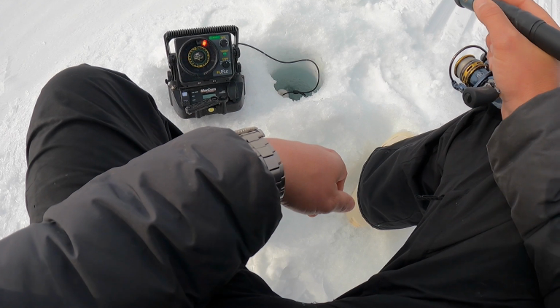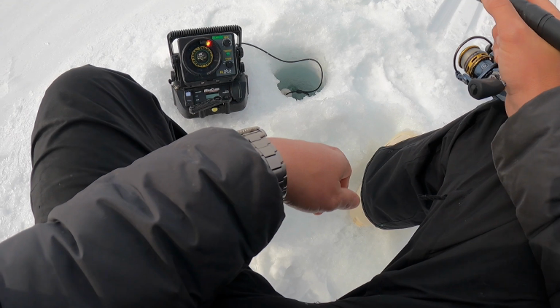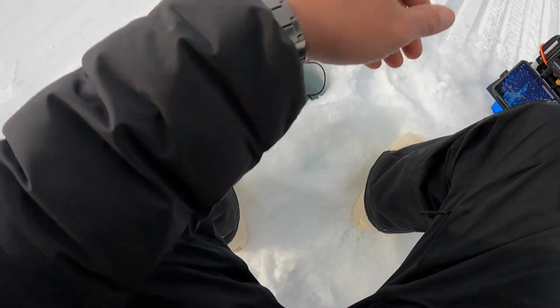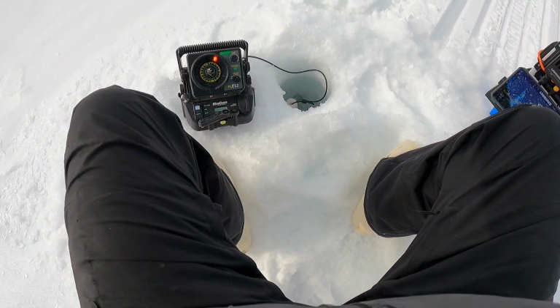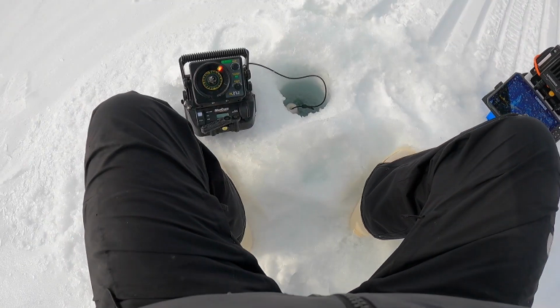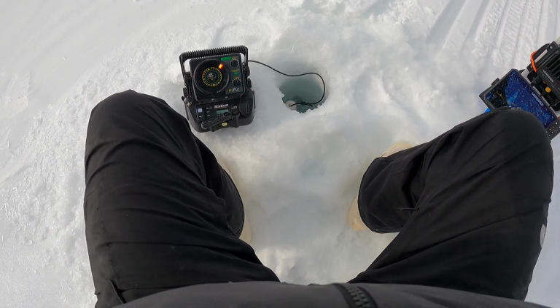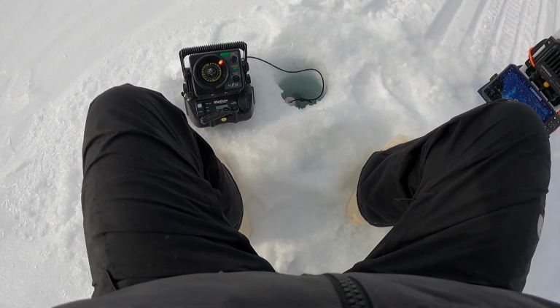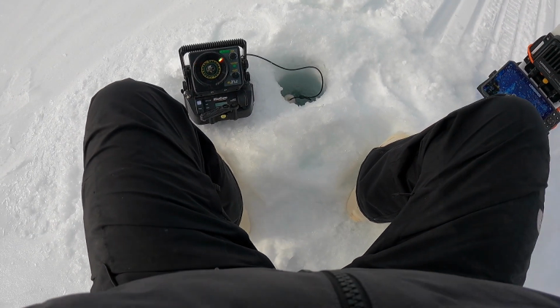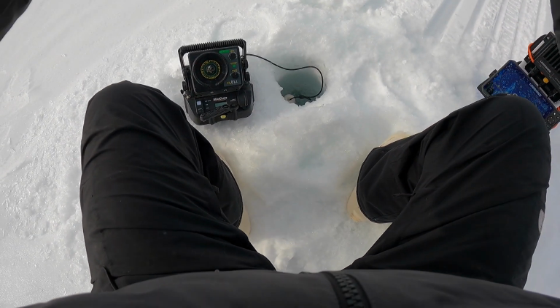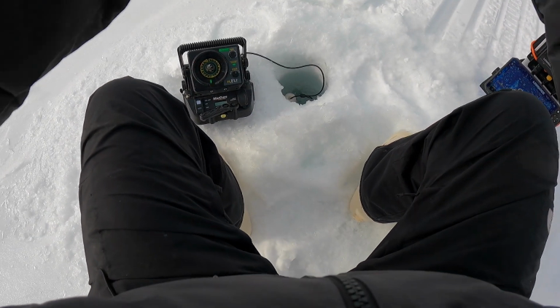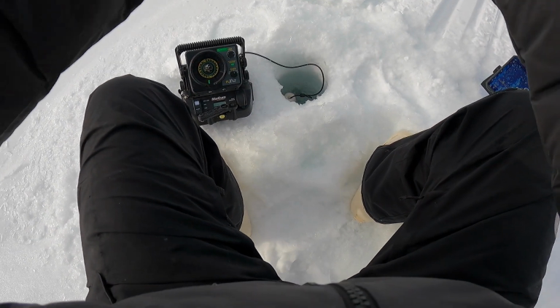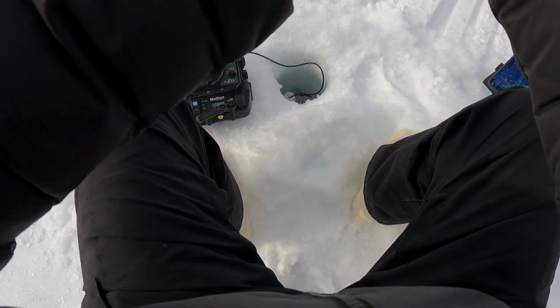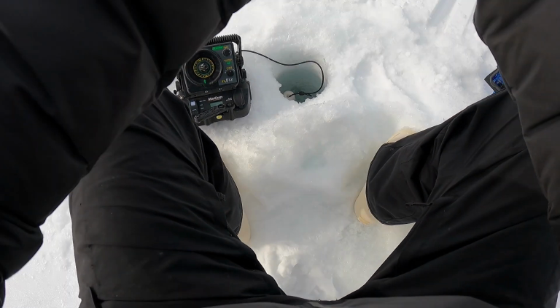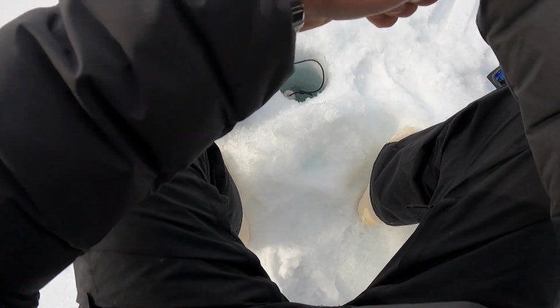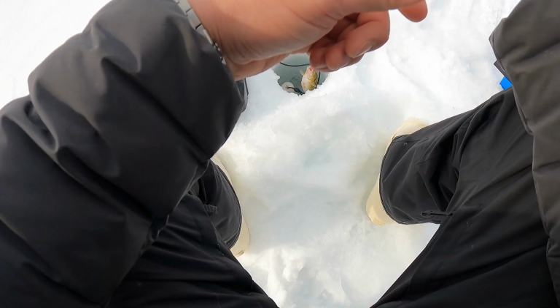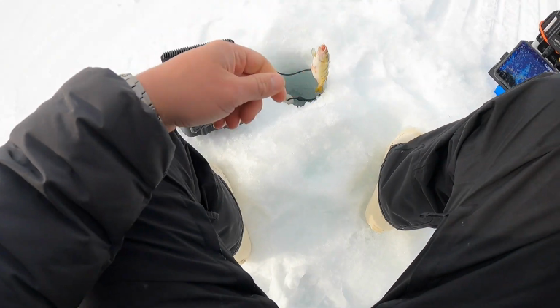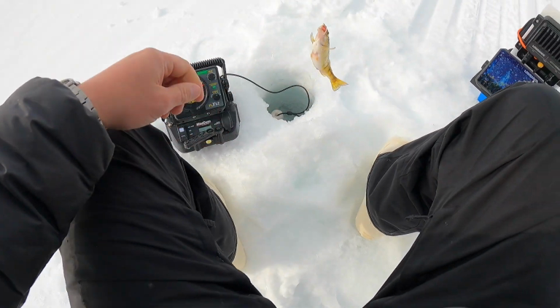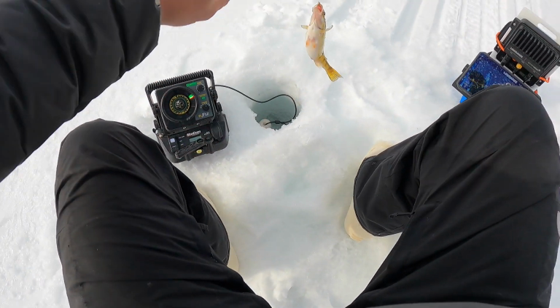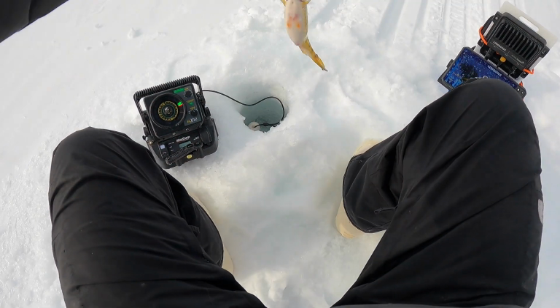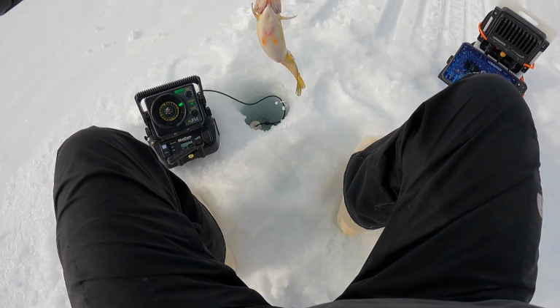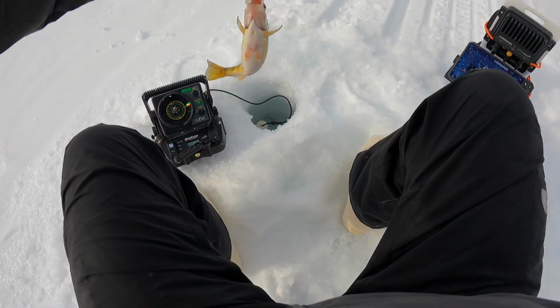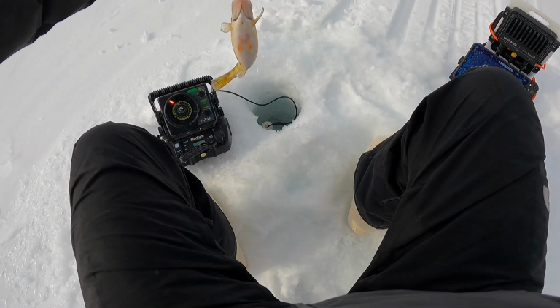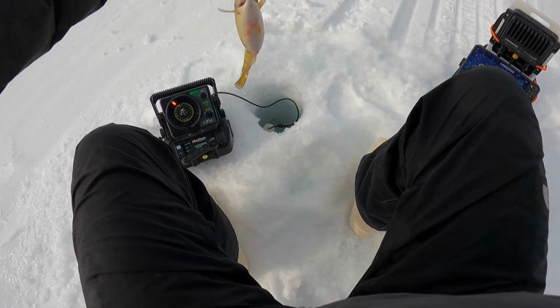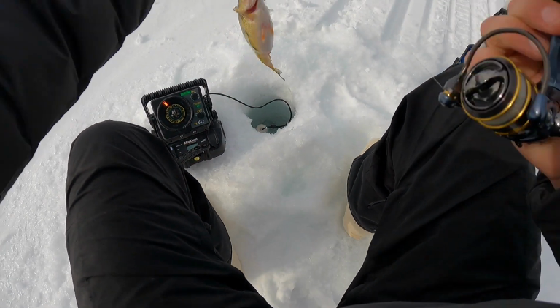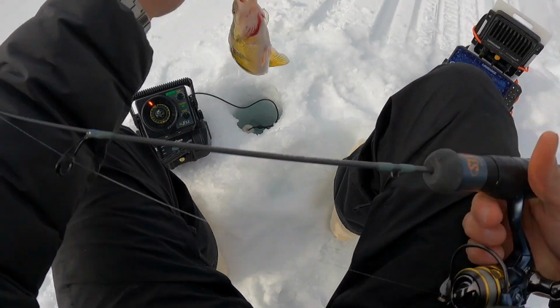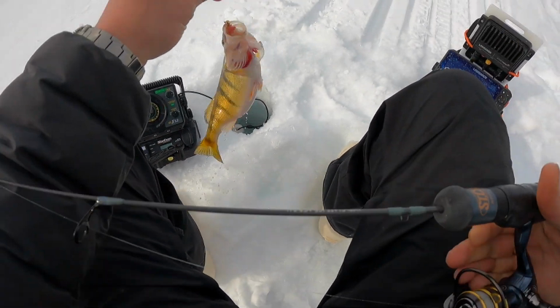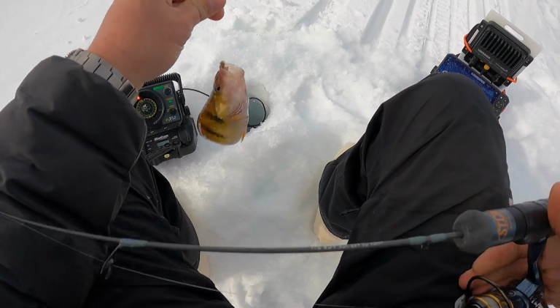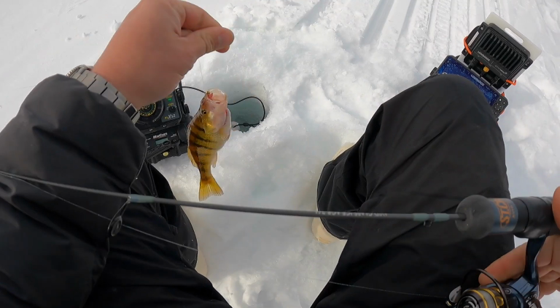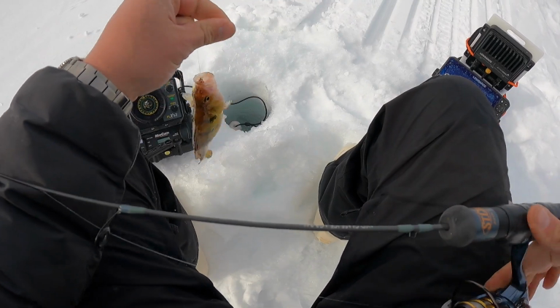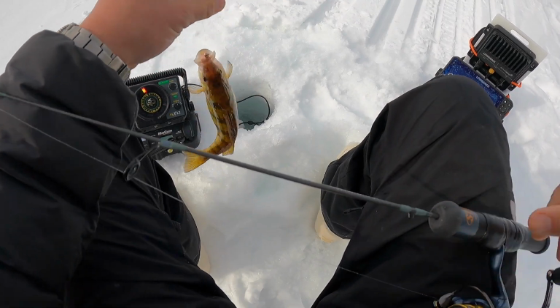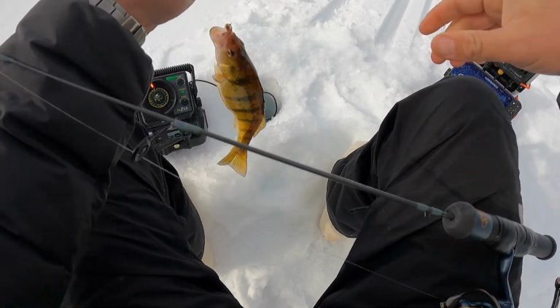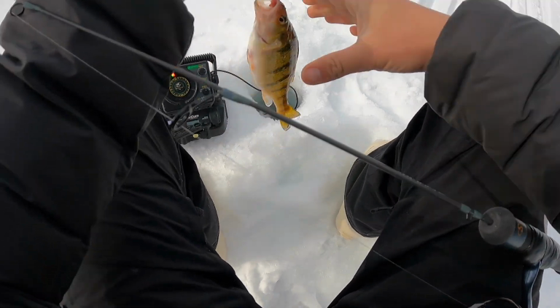Hey, it's Ryan with this week's Mille Lacs Fishing Report. It's the end of March and we still have a lot of ice fishing to go.